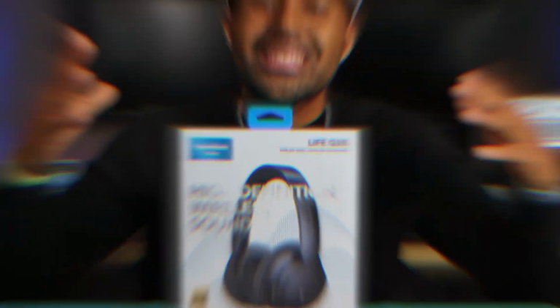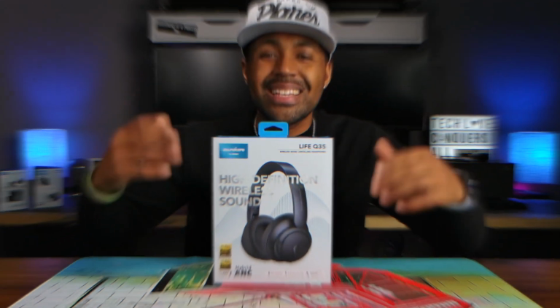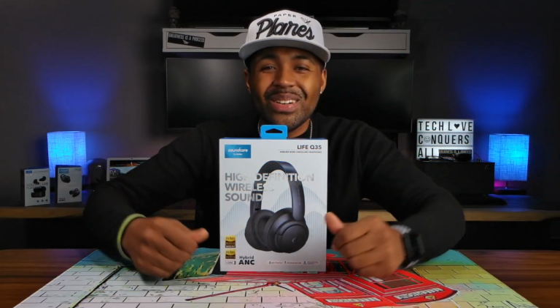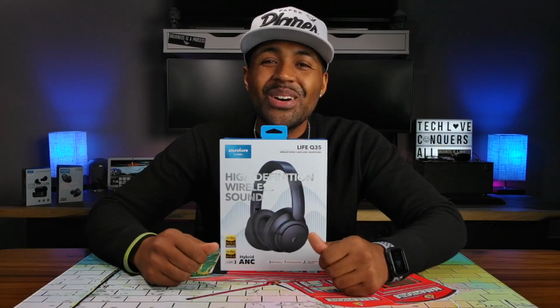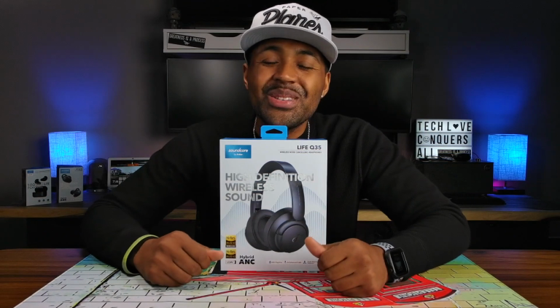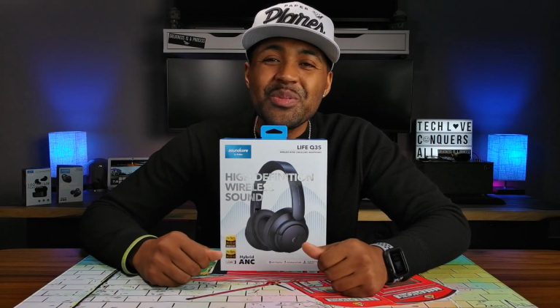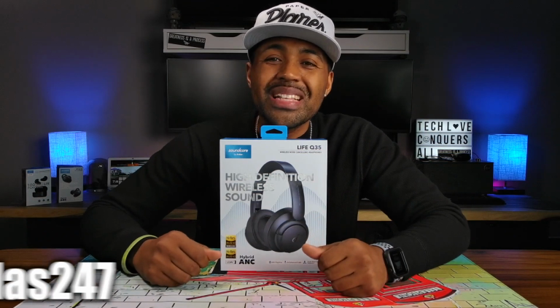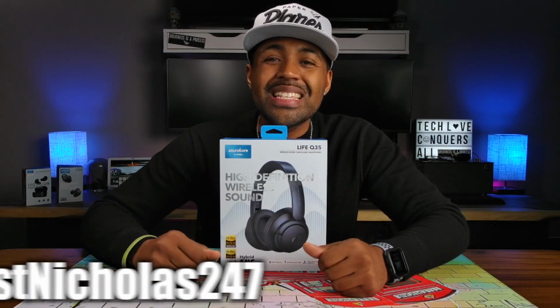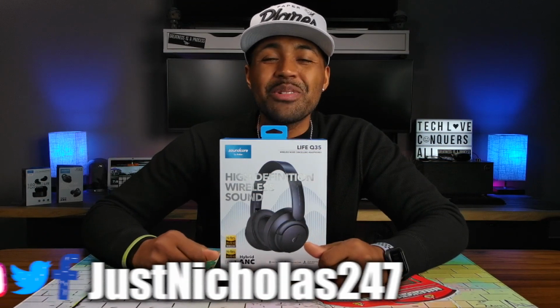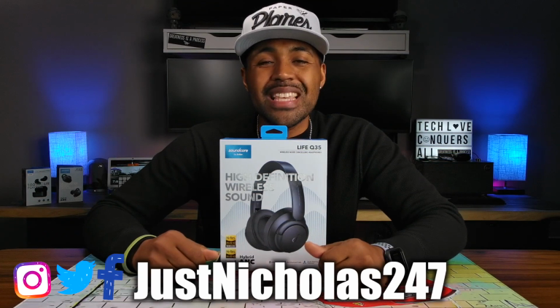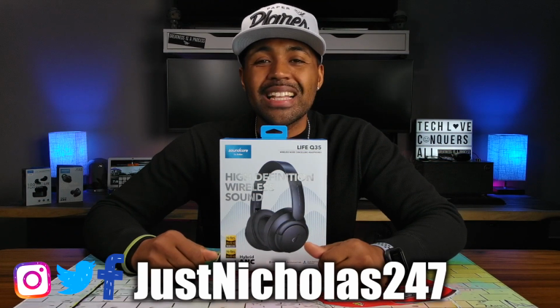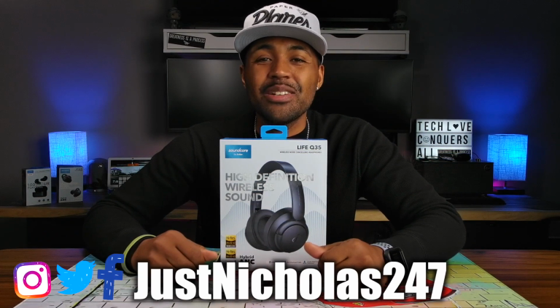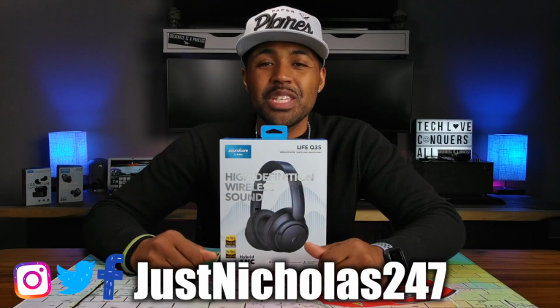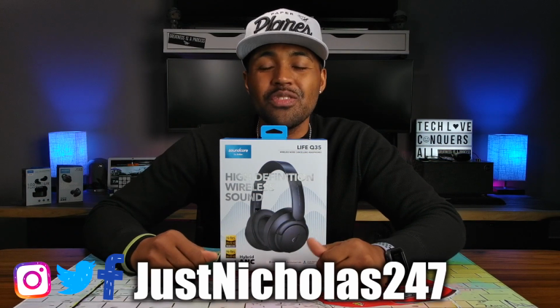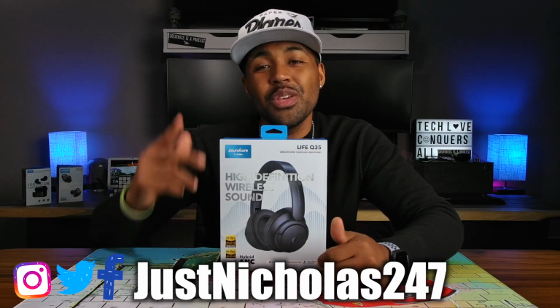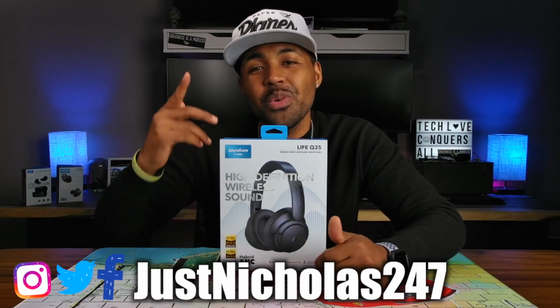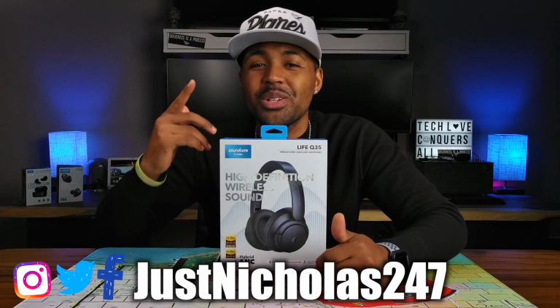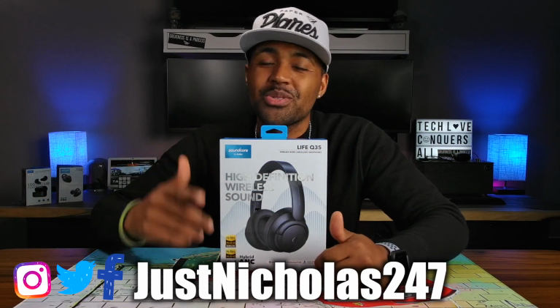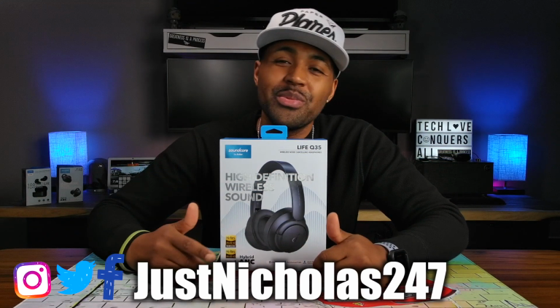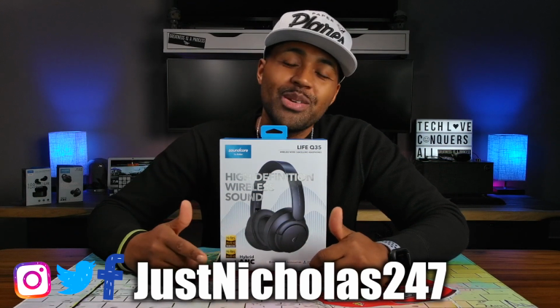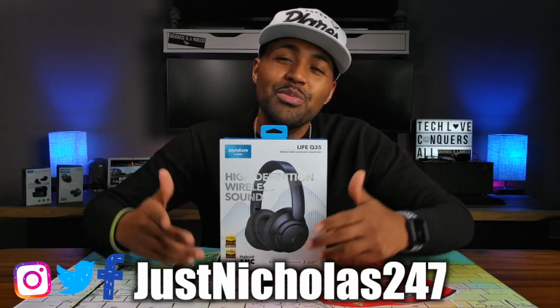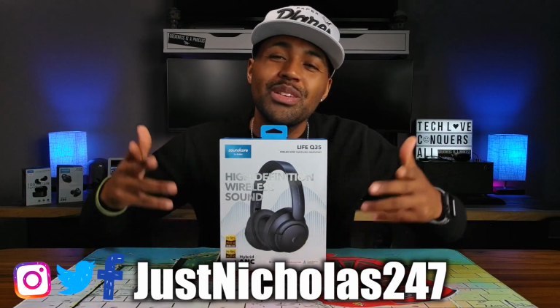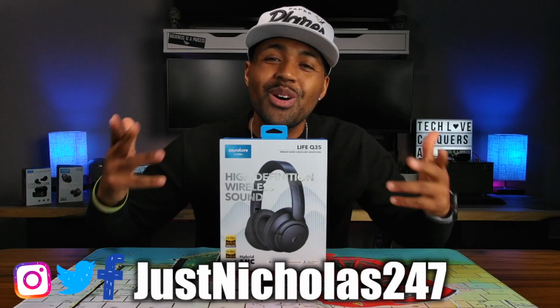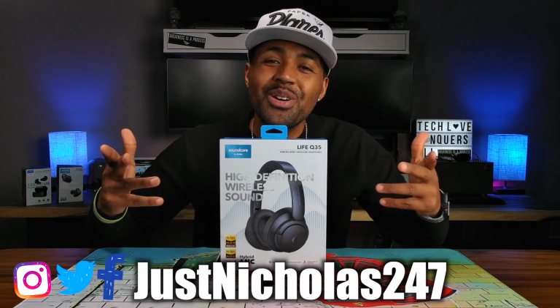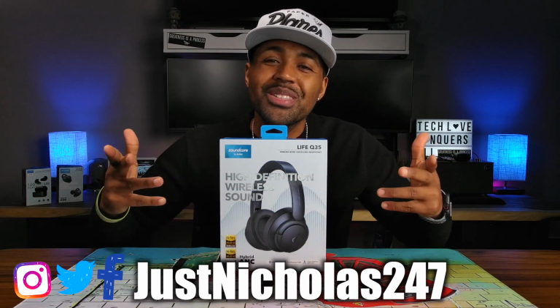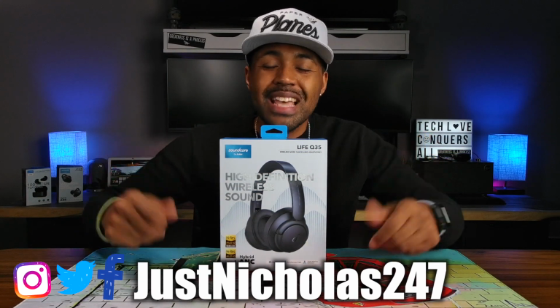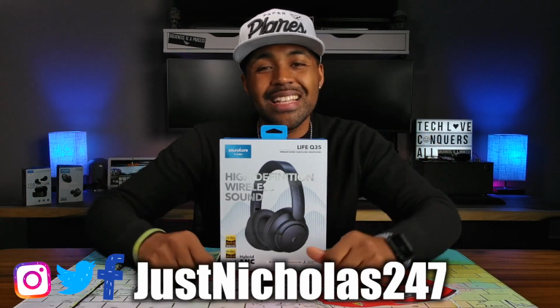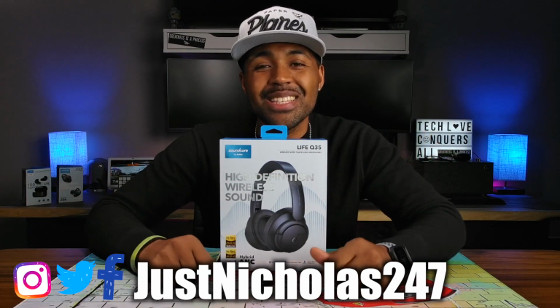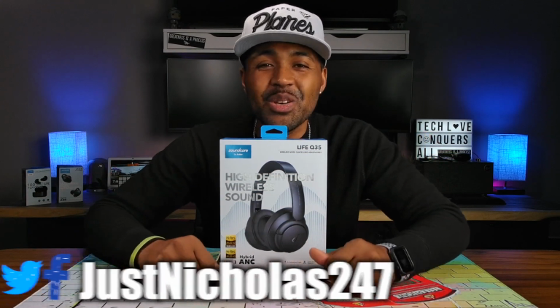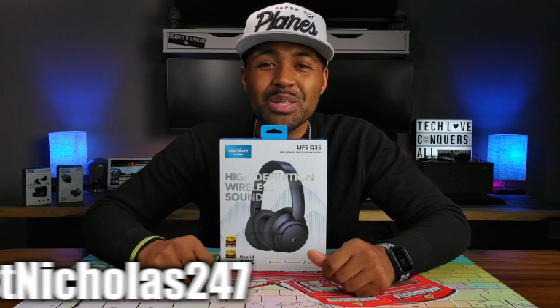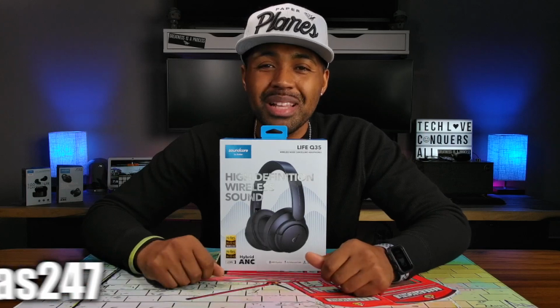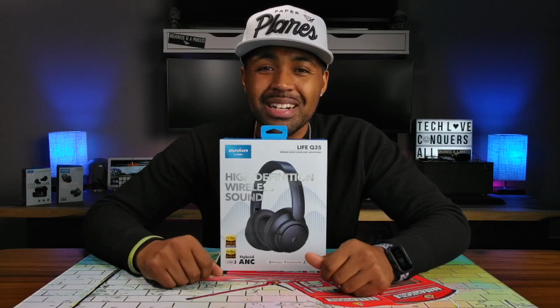What's going on, YouTube? Nicholas here with Tech Love TV. We don't discriminate — we believe all tech deserves some love.